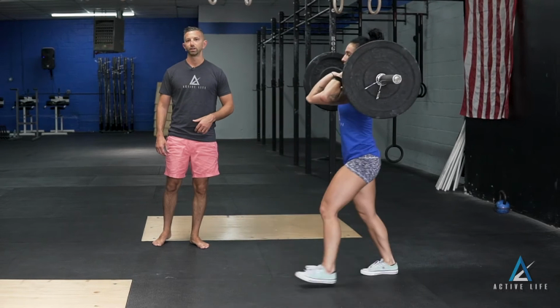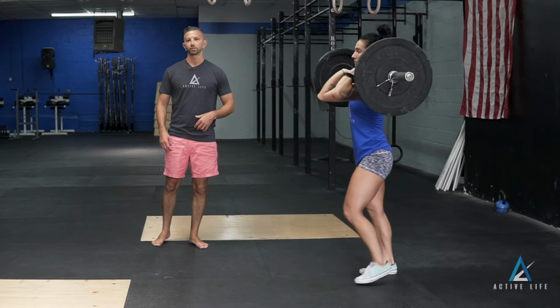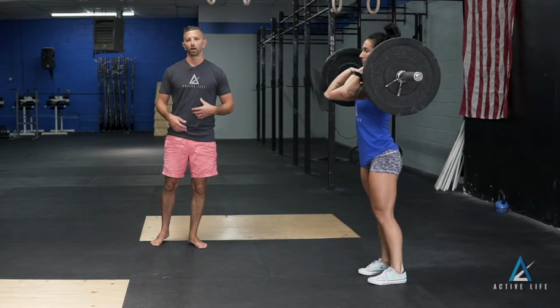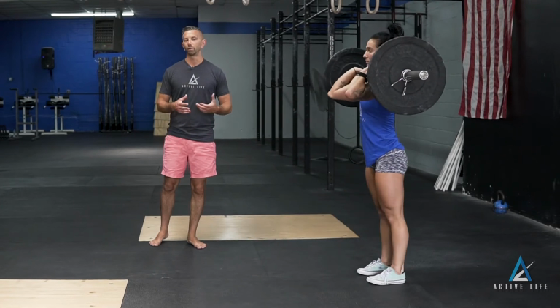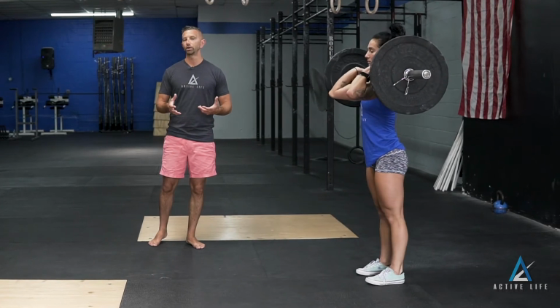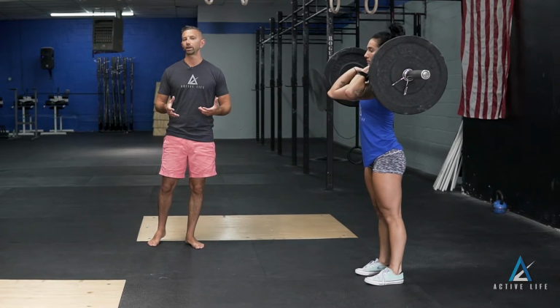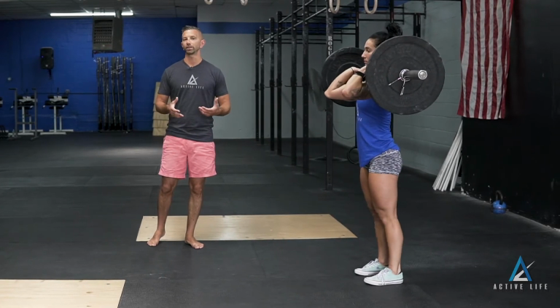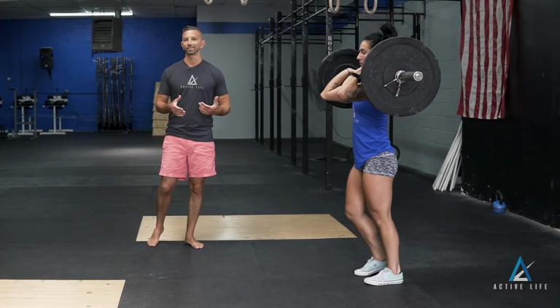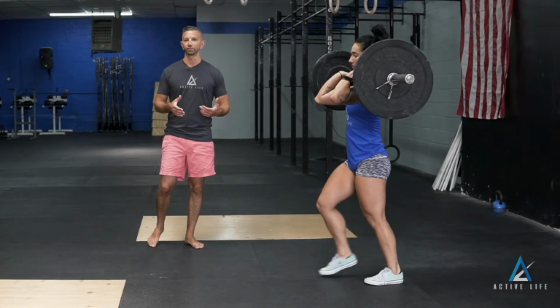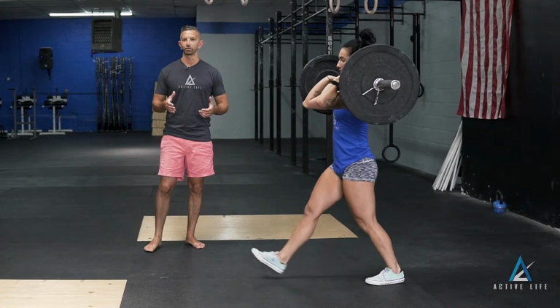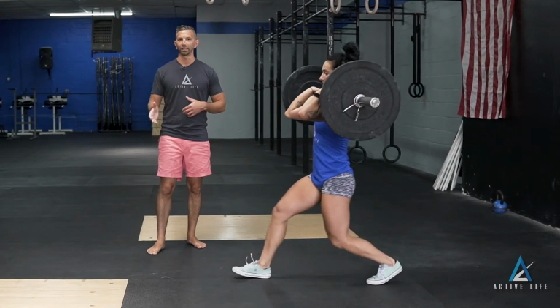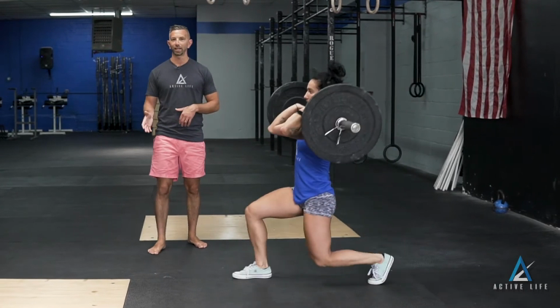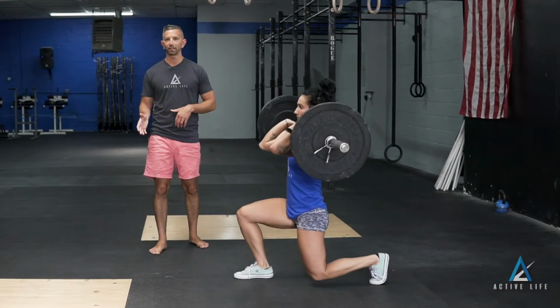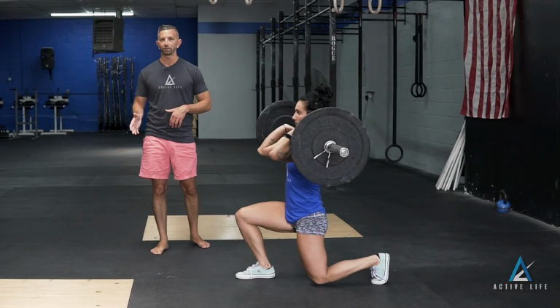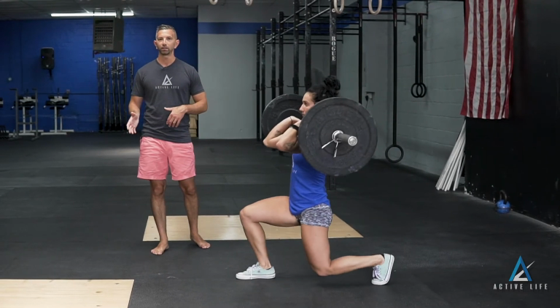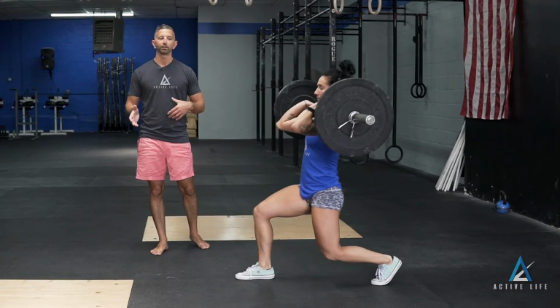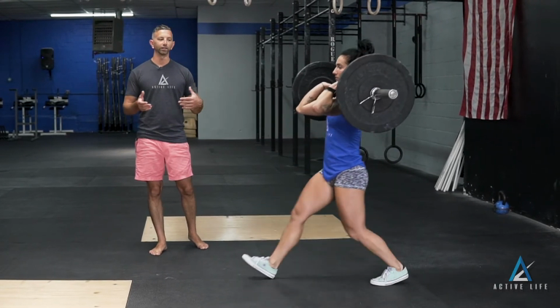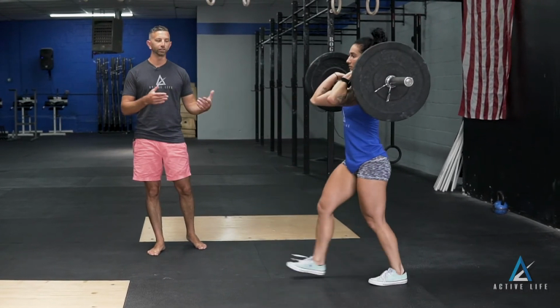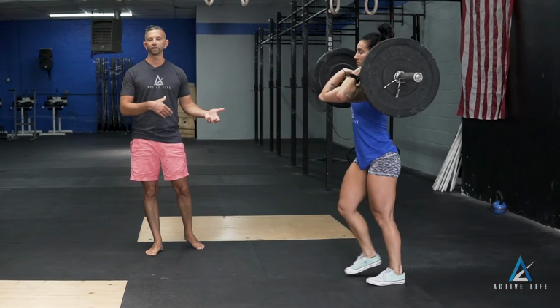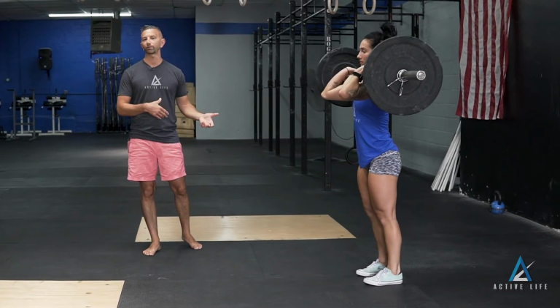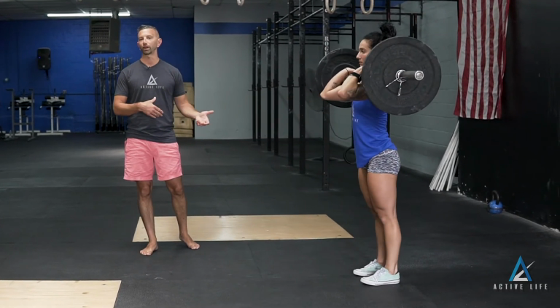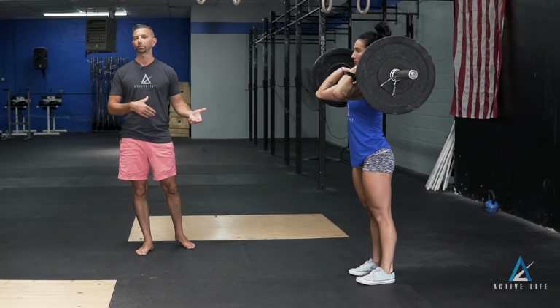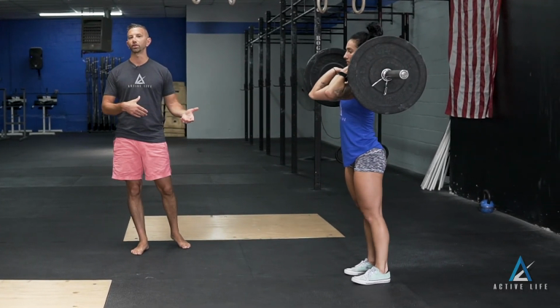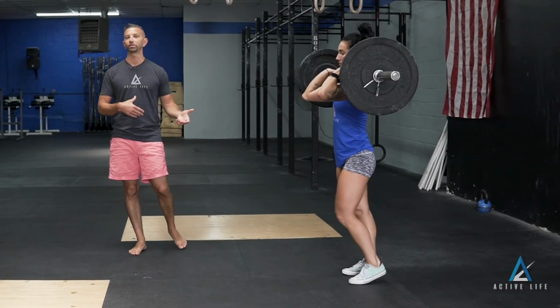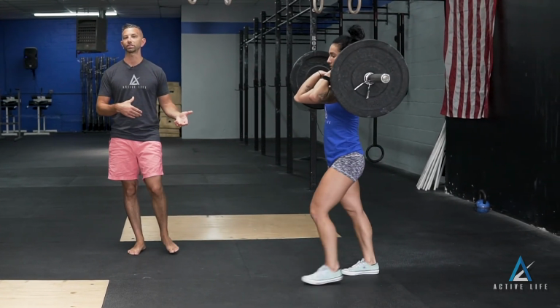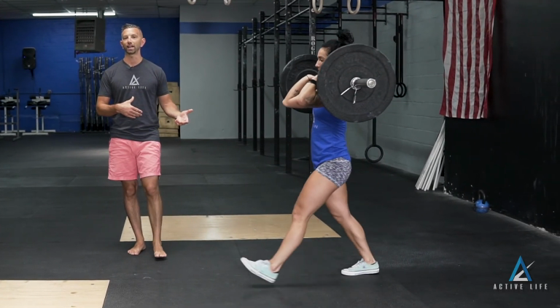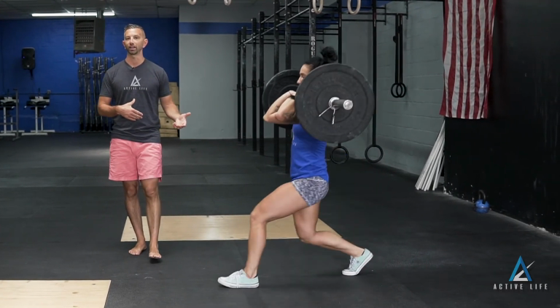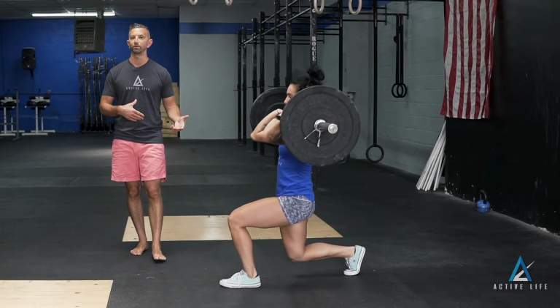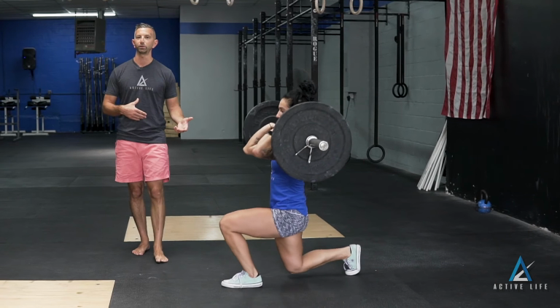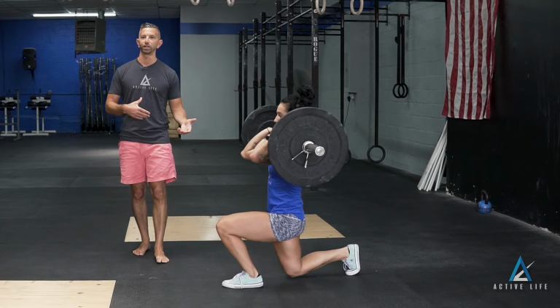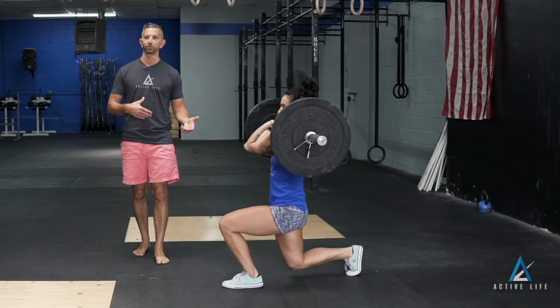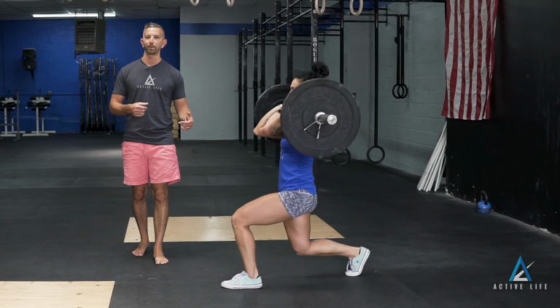All we're doing here is lunging right leg, then lunging left leg, returning to standing in between each rep.